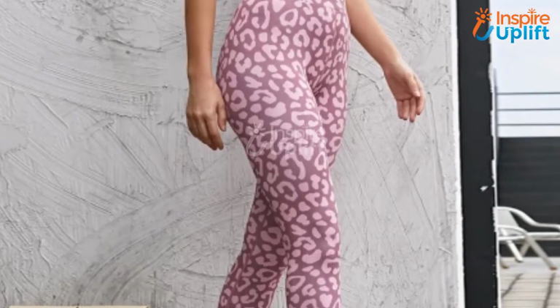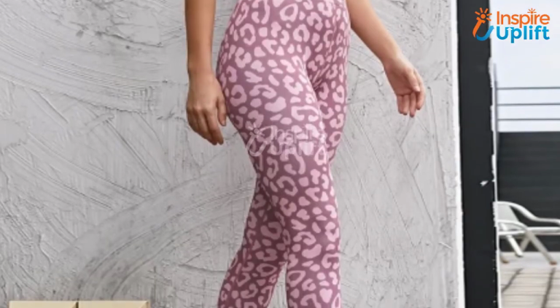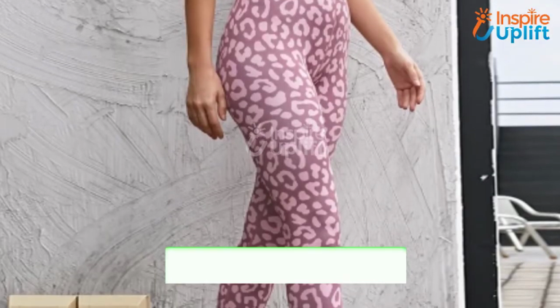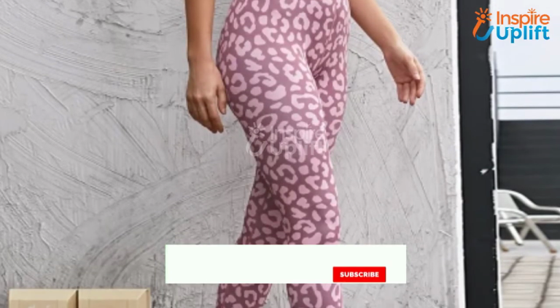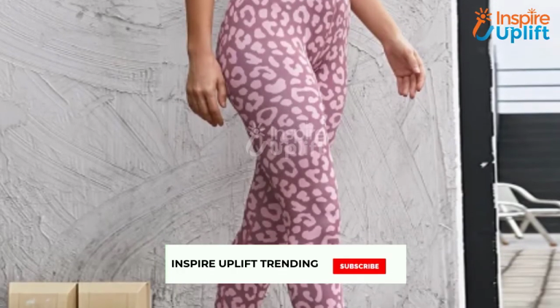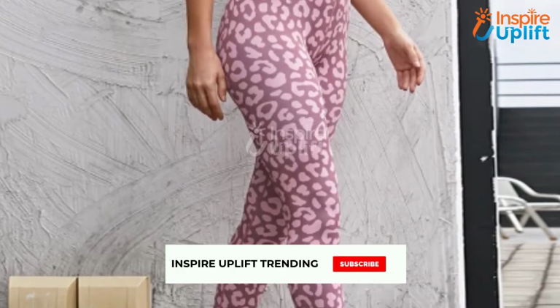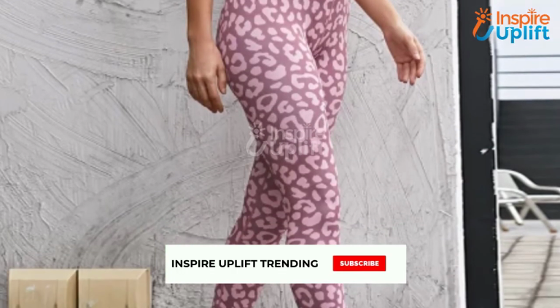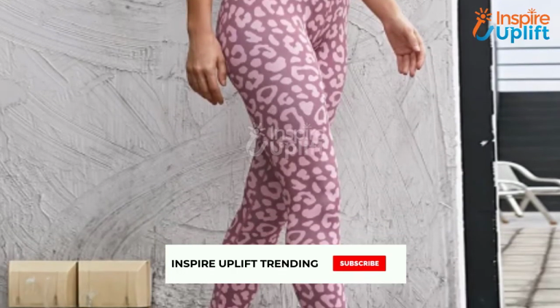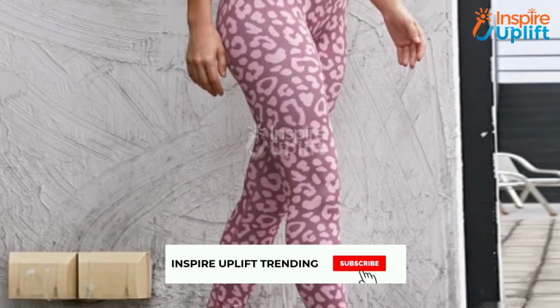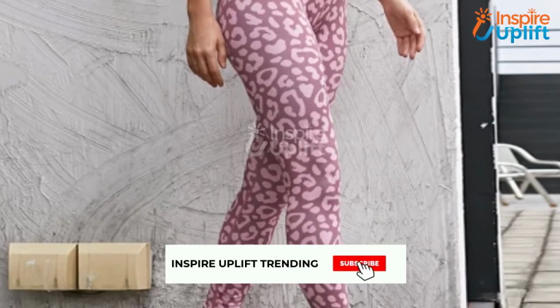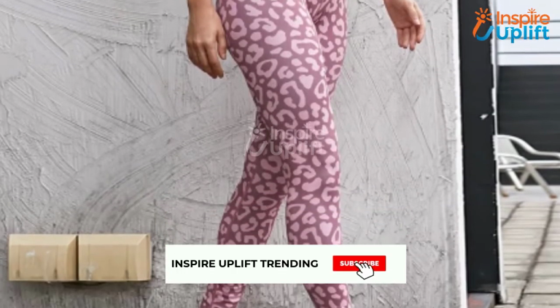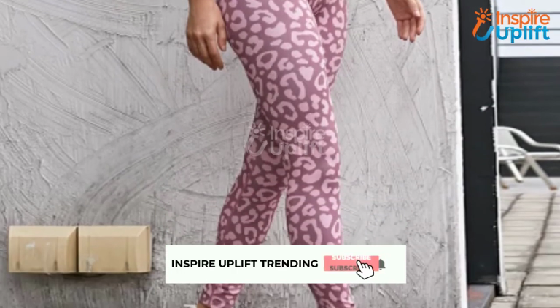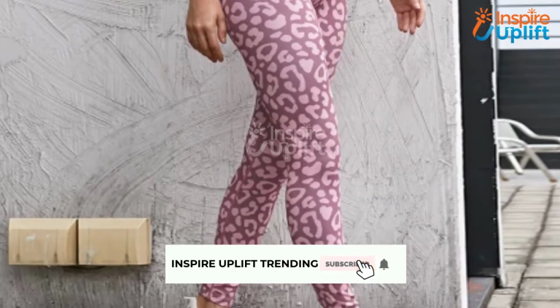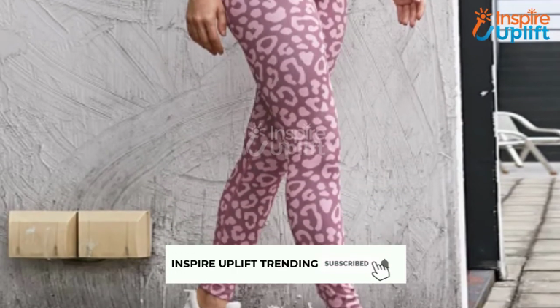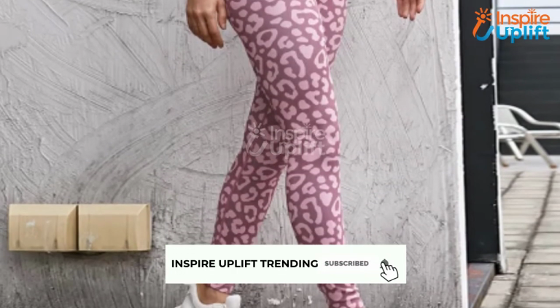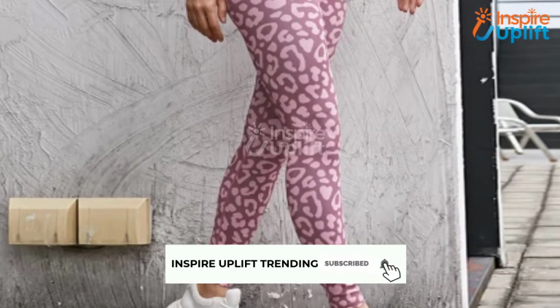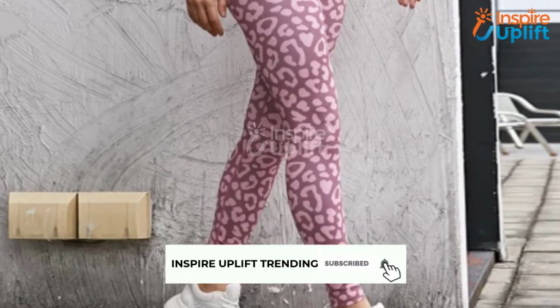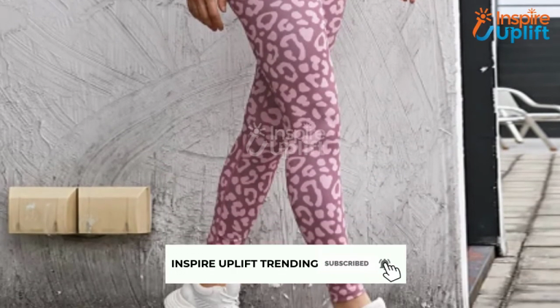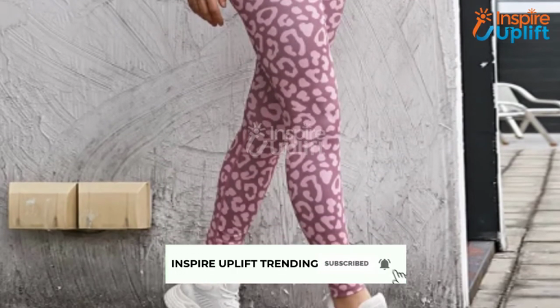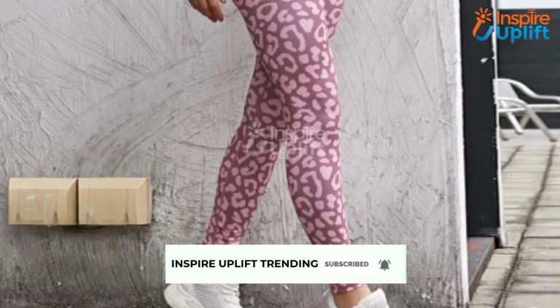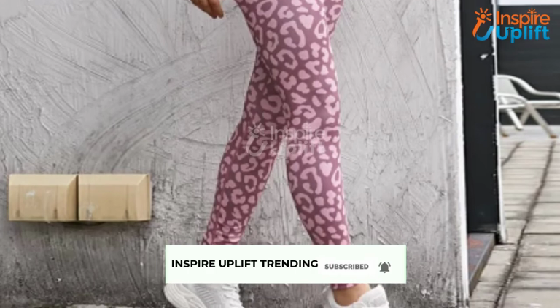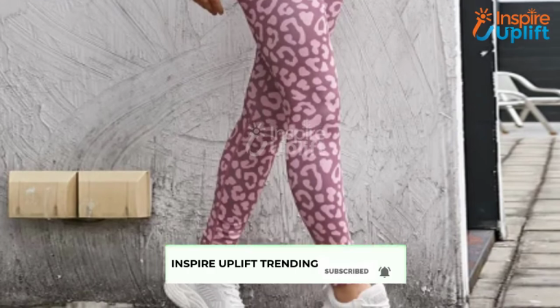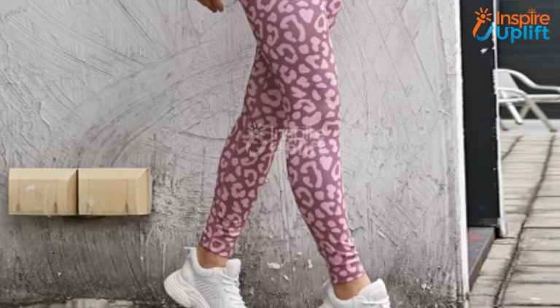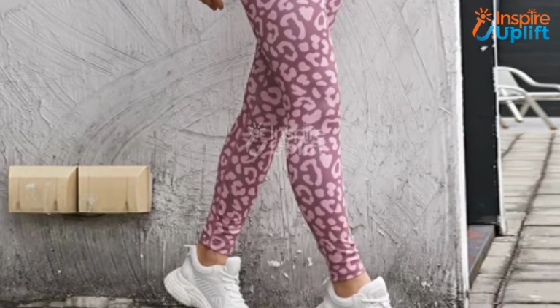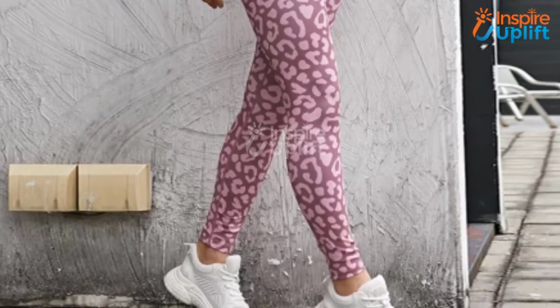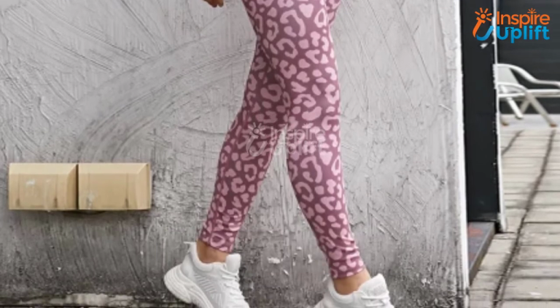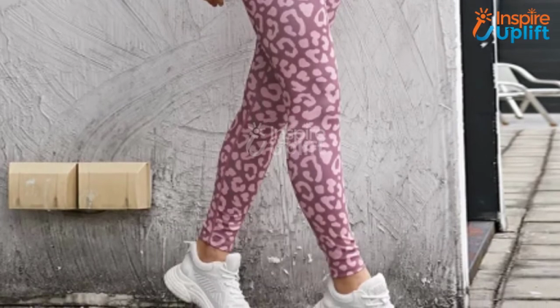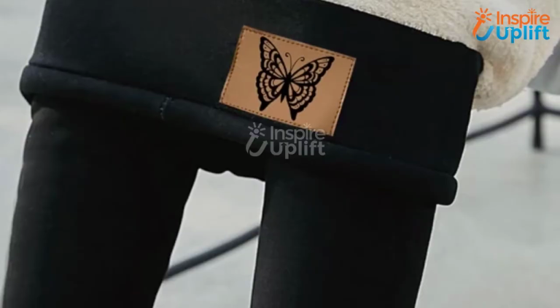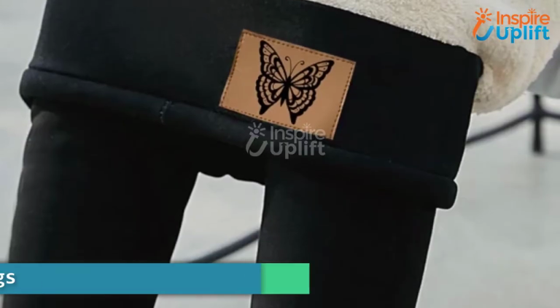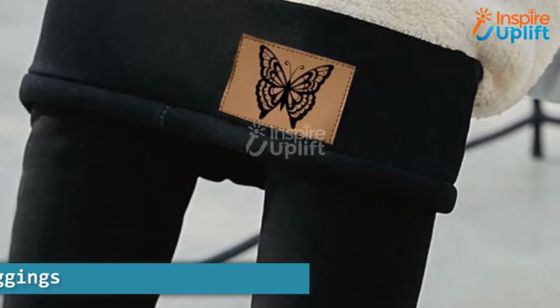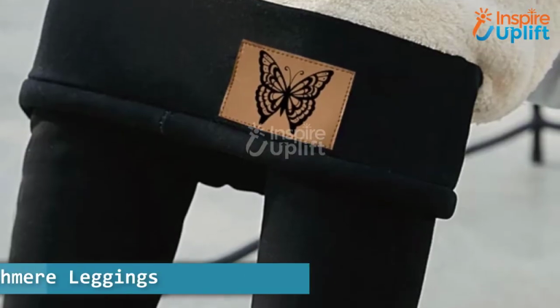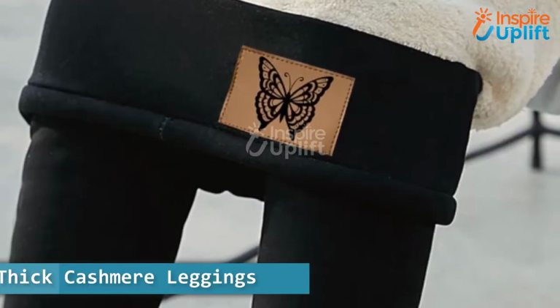Before moving on, subscribe to our channel and press the bell icon for new video updates.